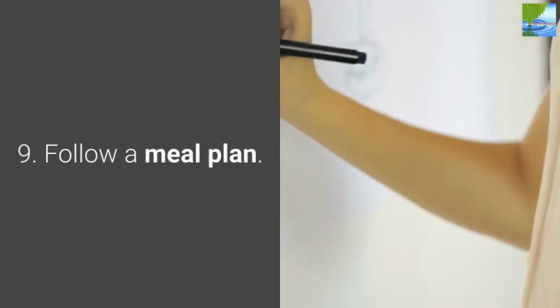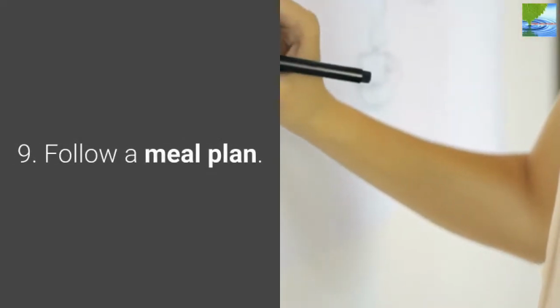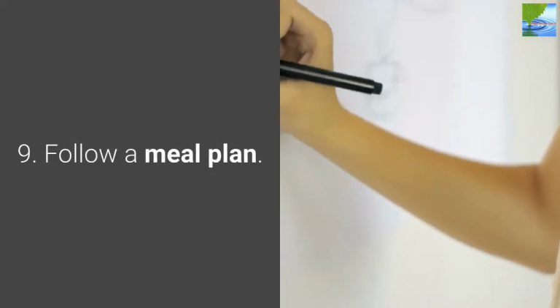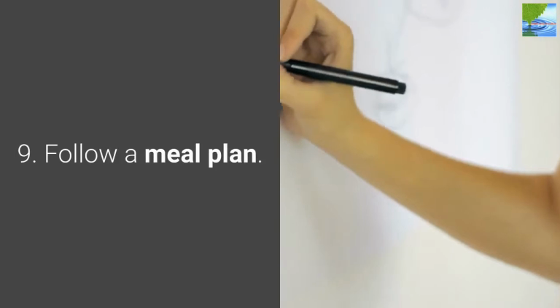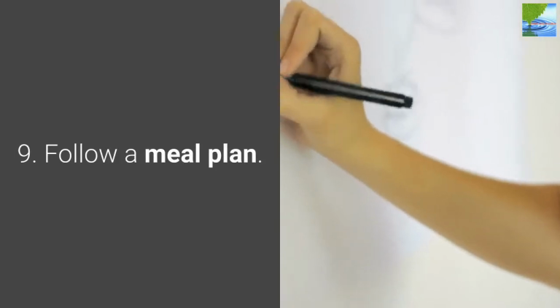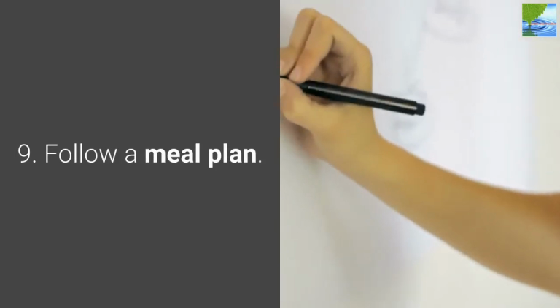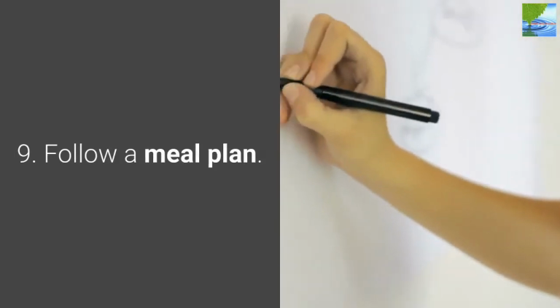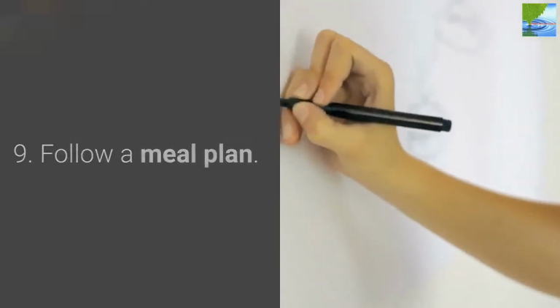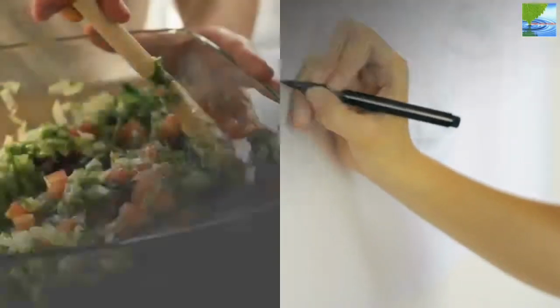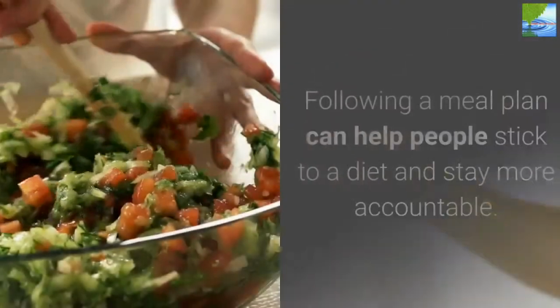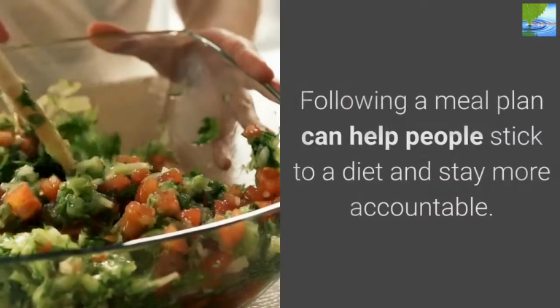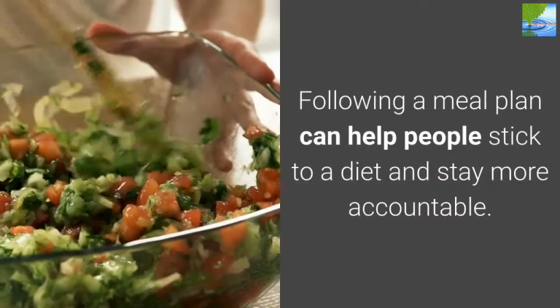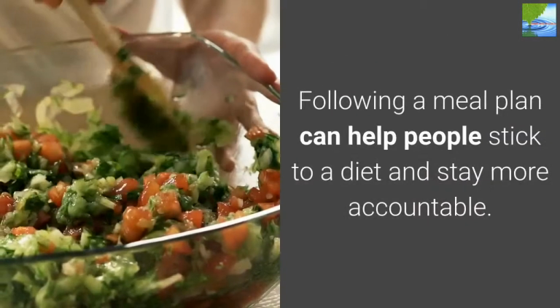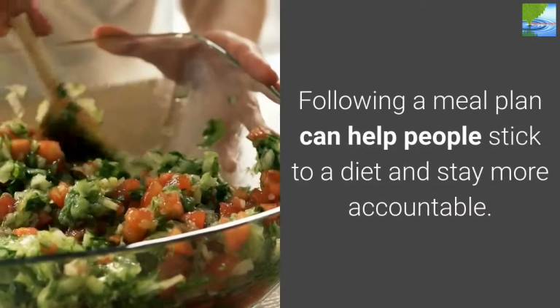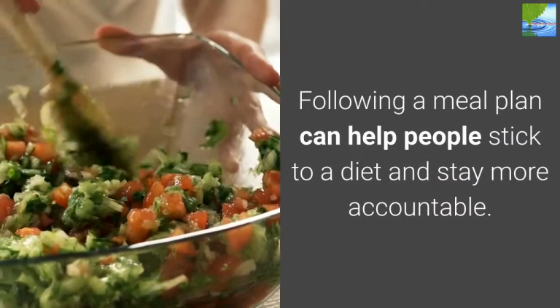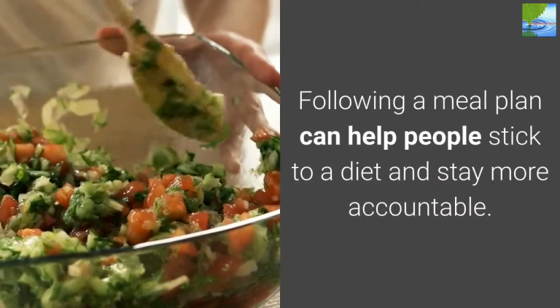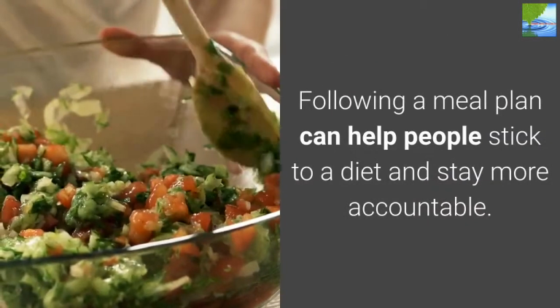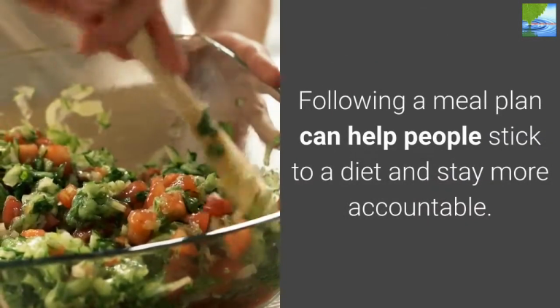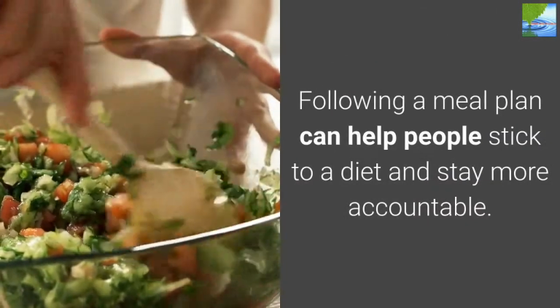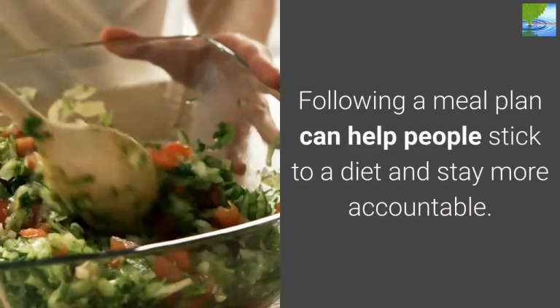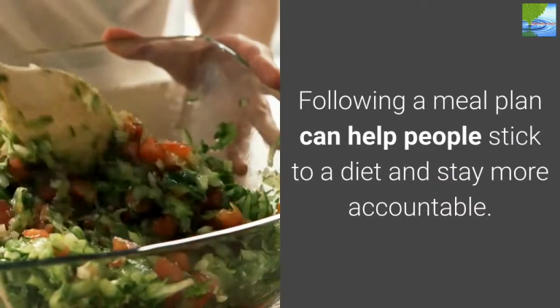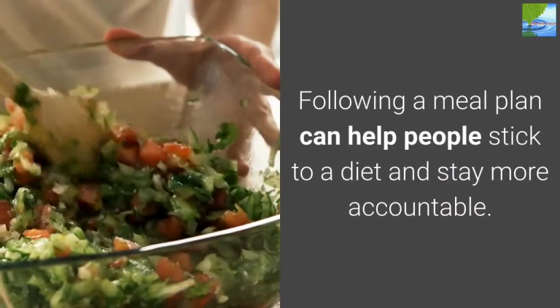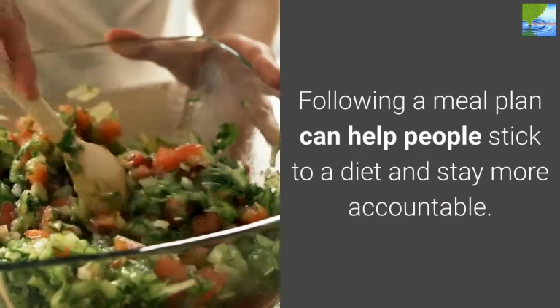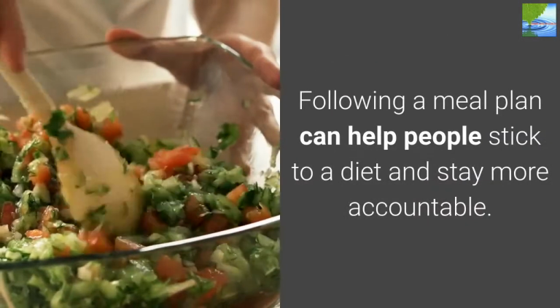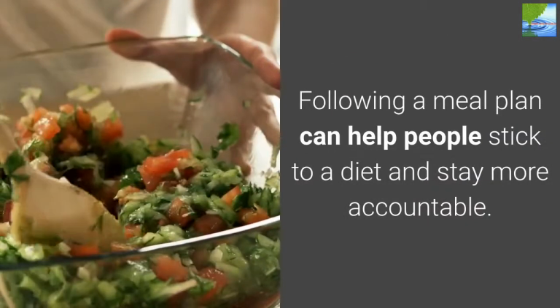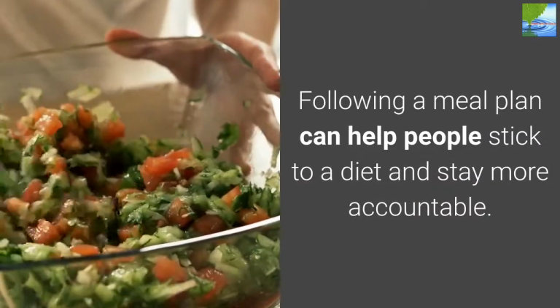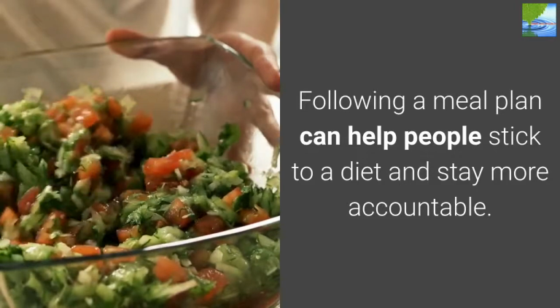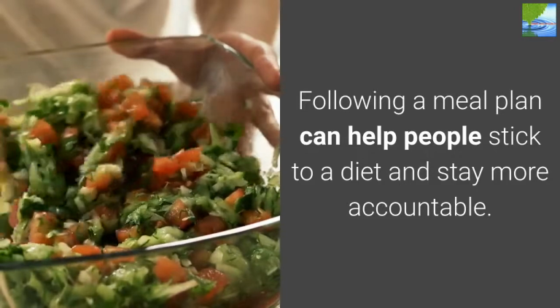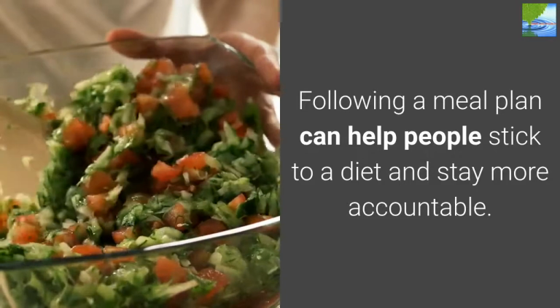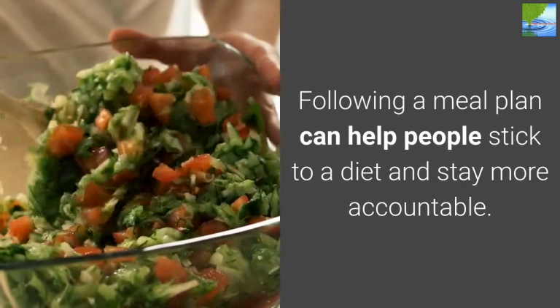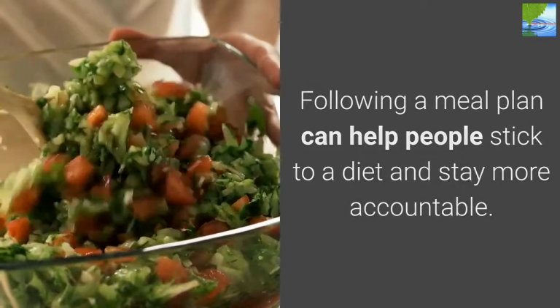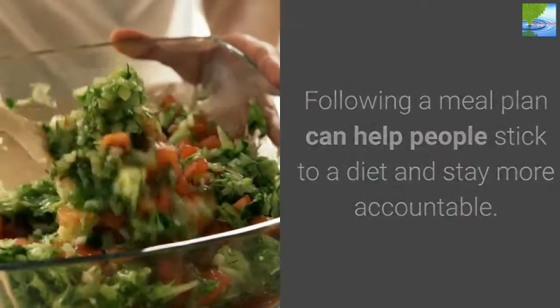9. Follow a Meal Plan. Following a meal plan can help people stick to a diet and stay more accountable.